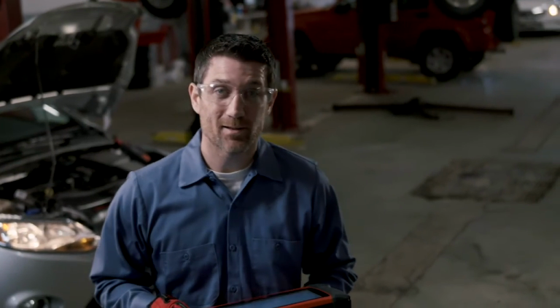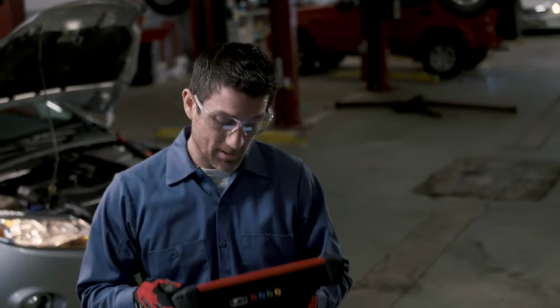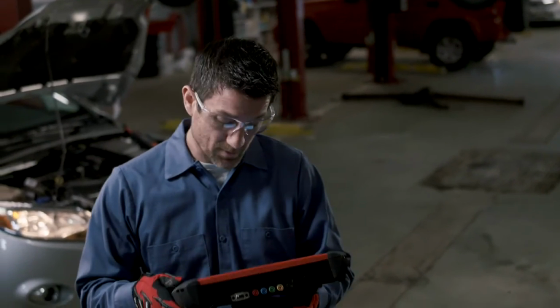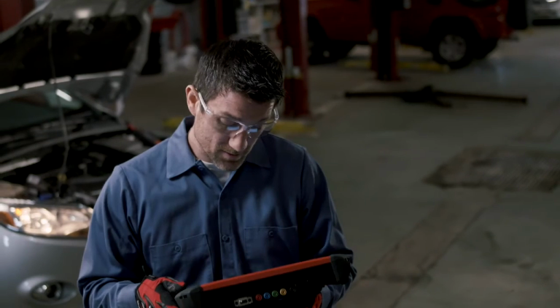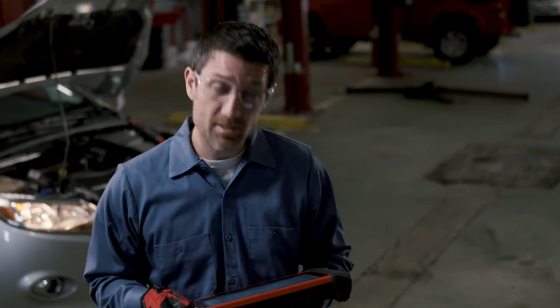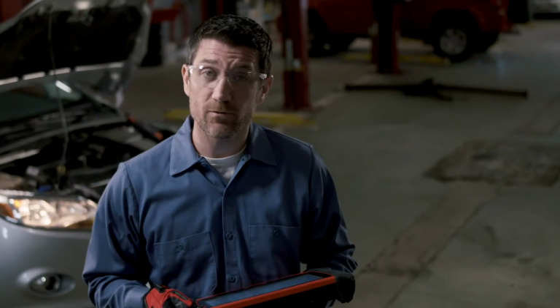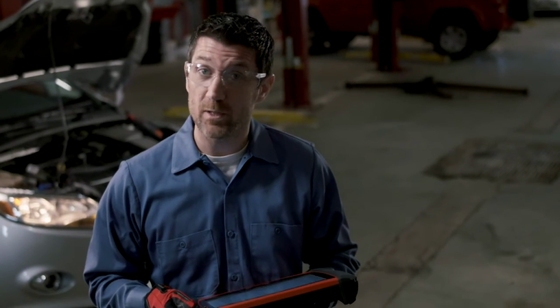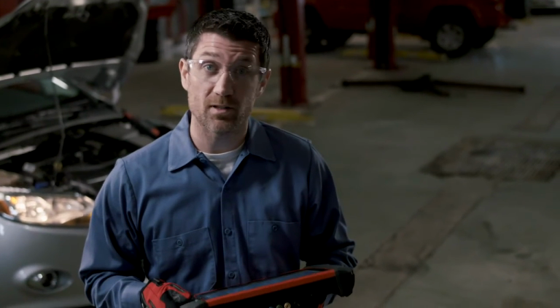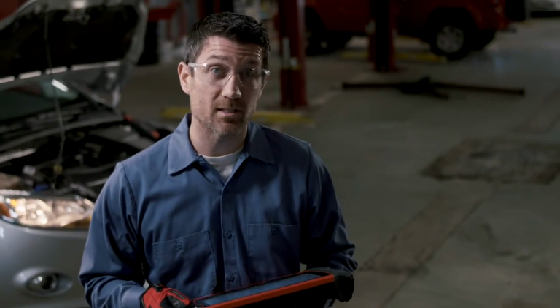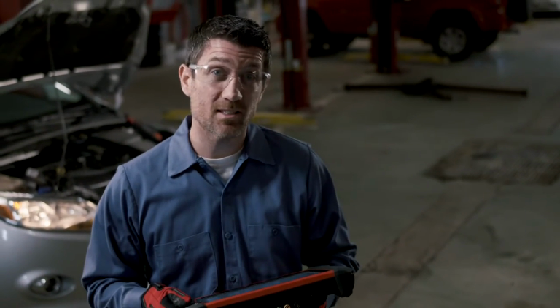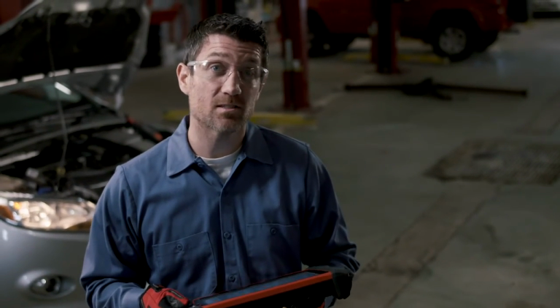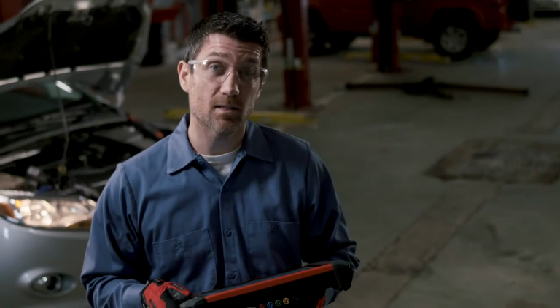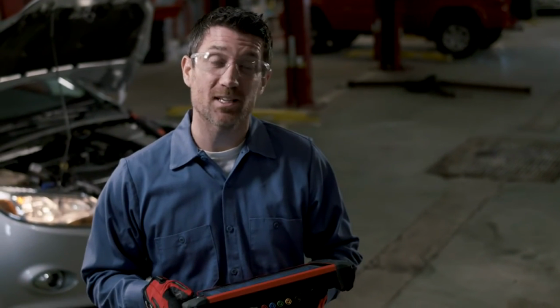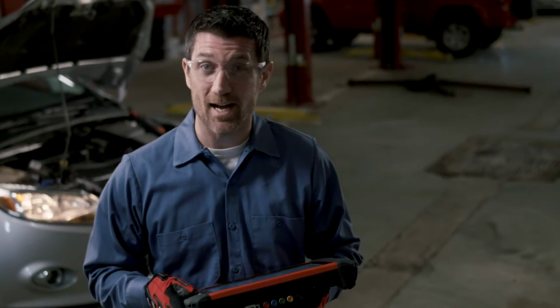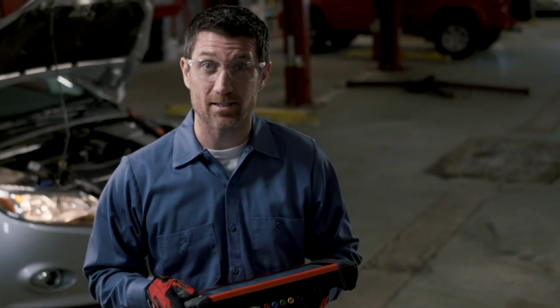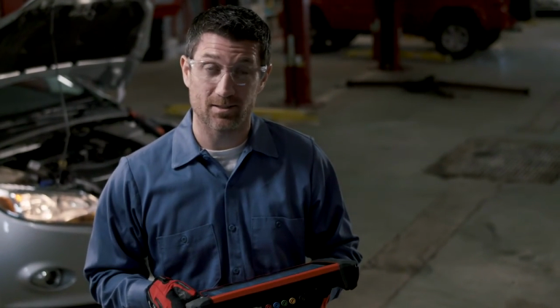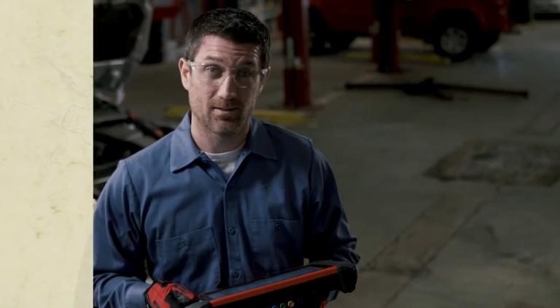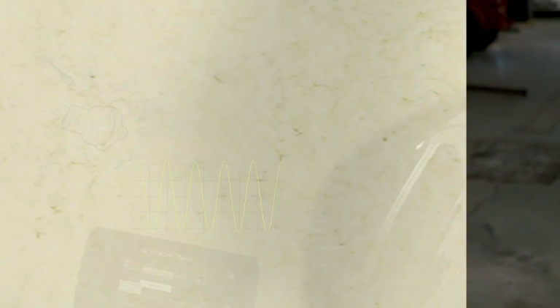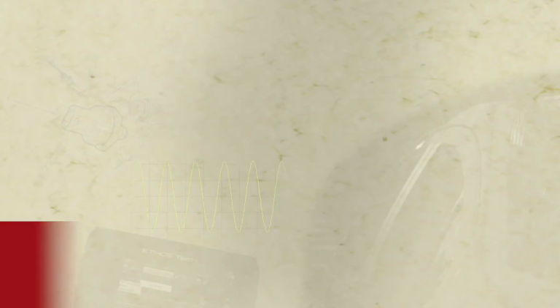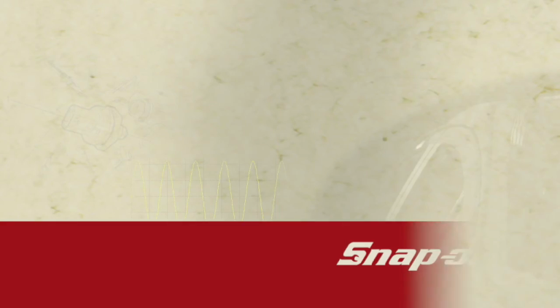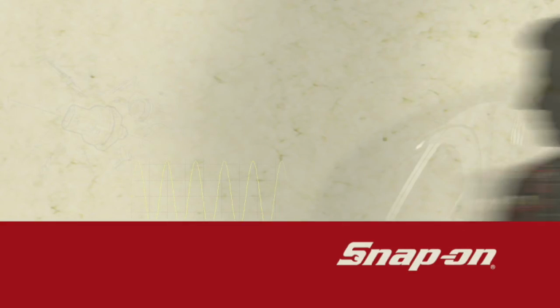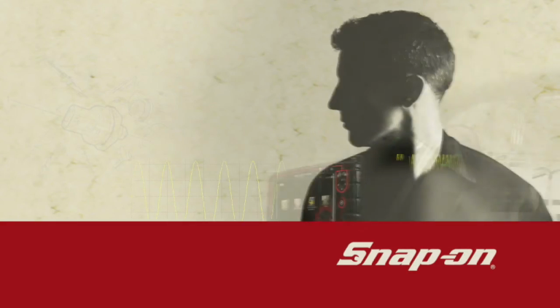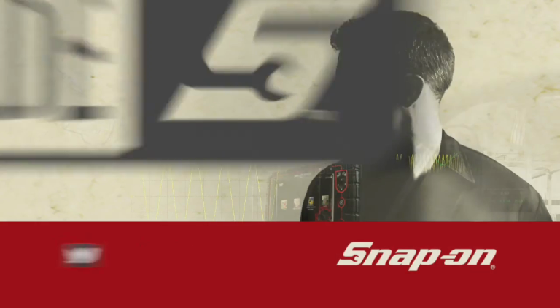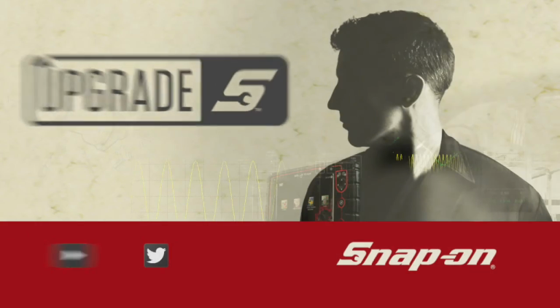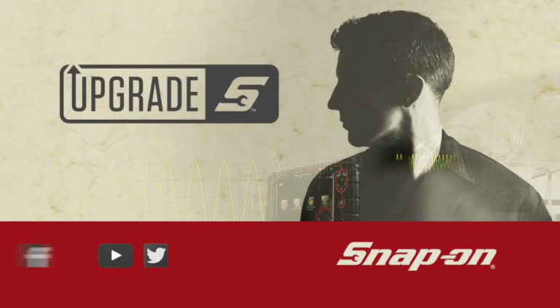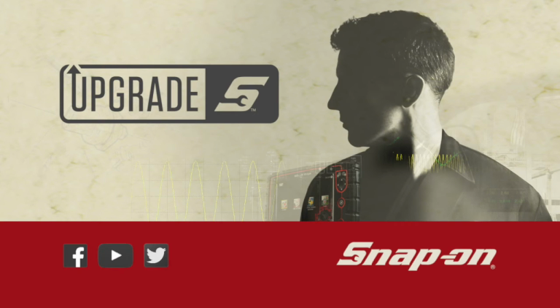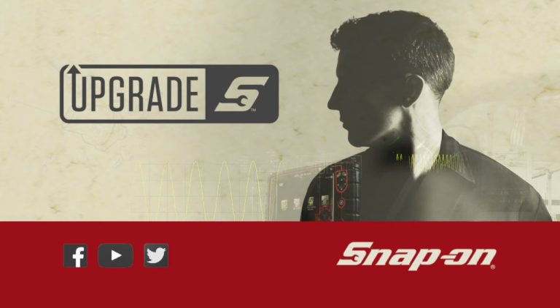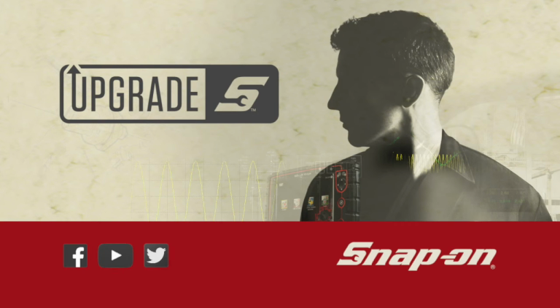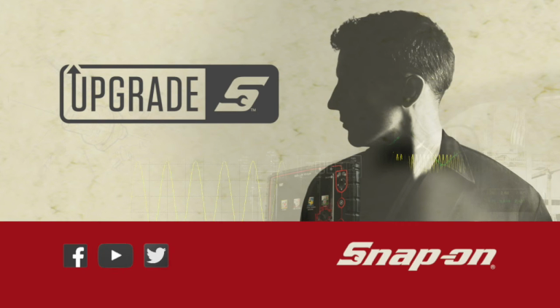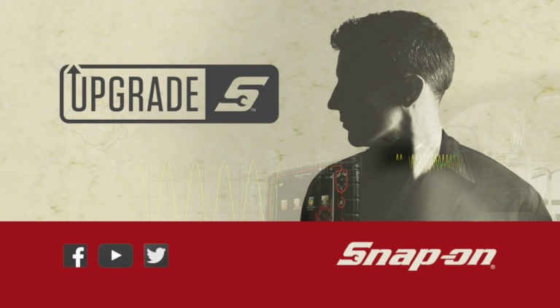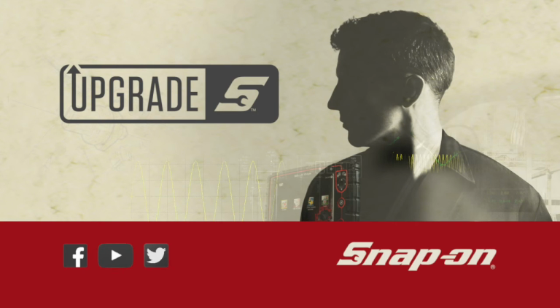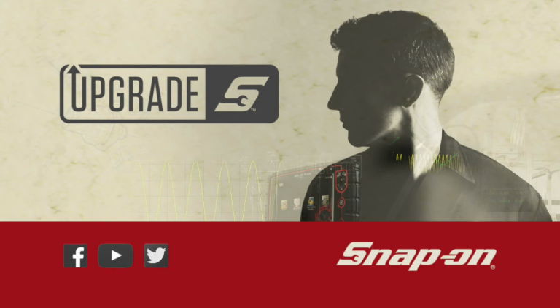My partner is there for me with the latest tests, tips, and guidance. Upgrade your confidence with a software upgrade from Snap-on.